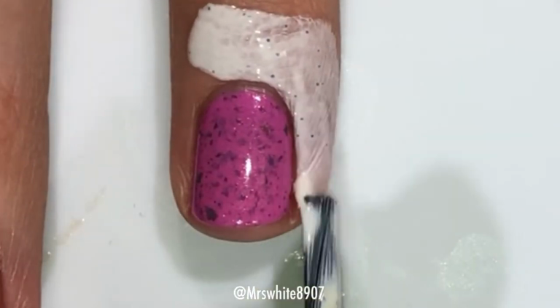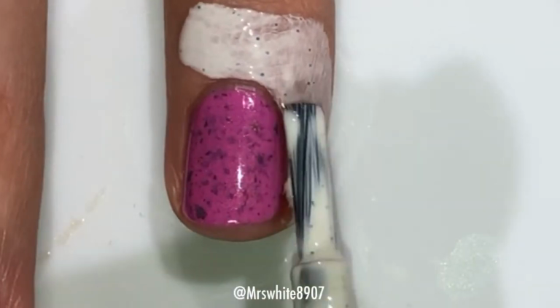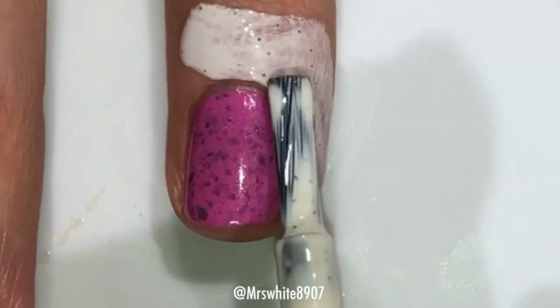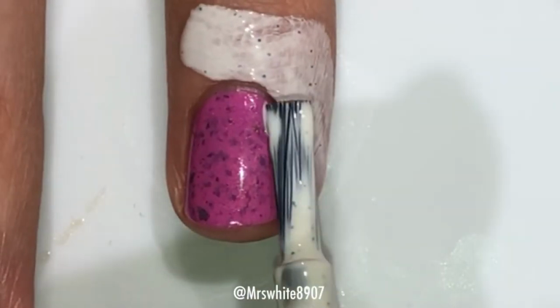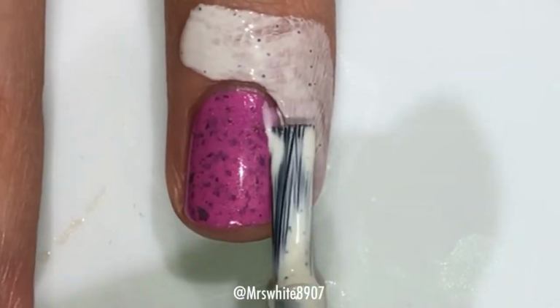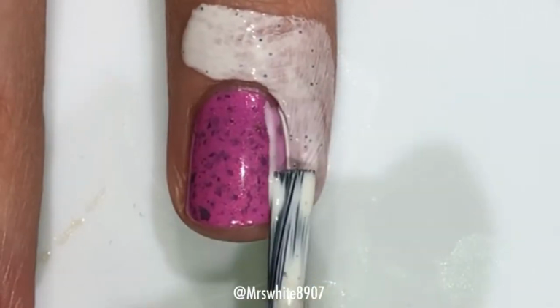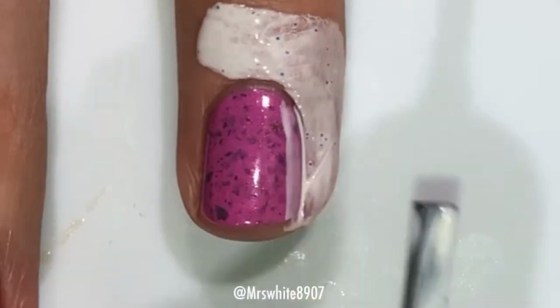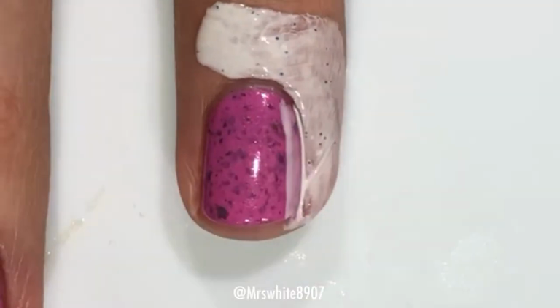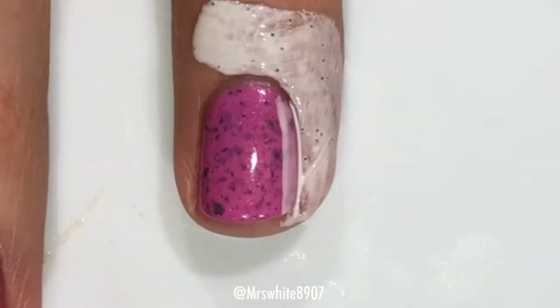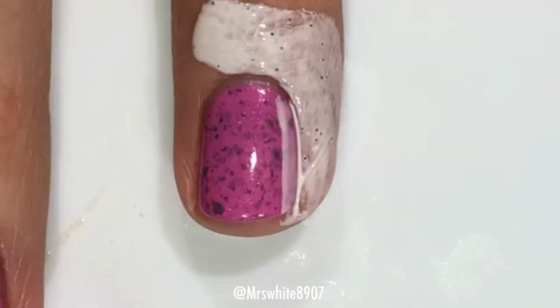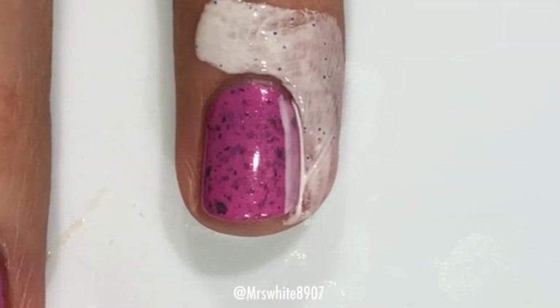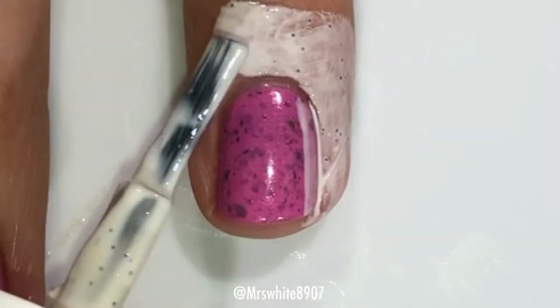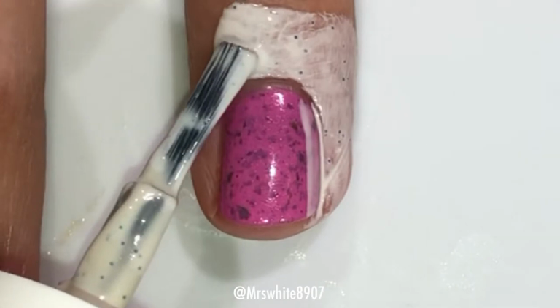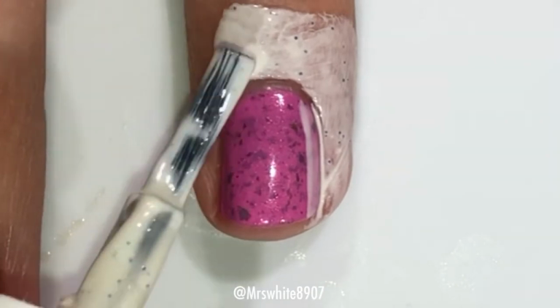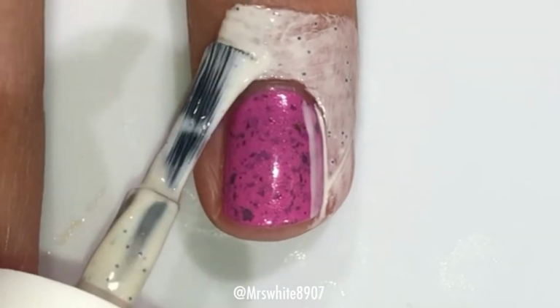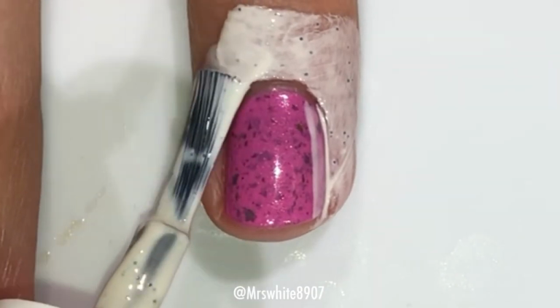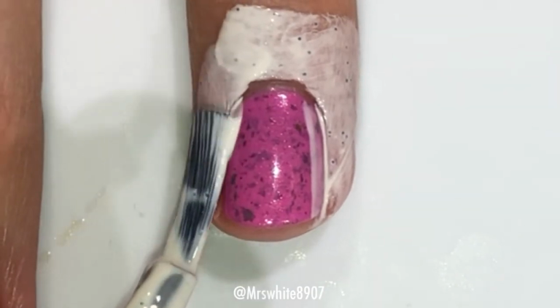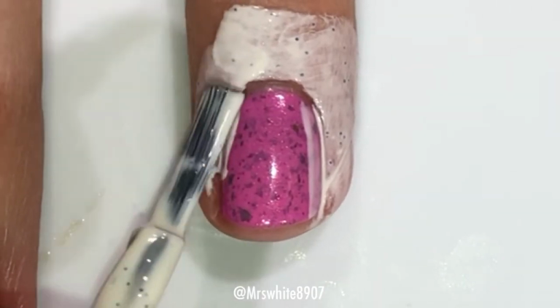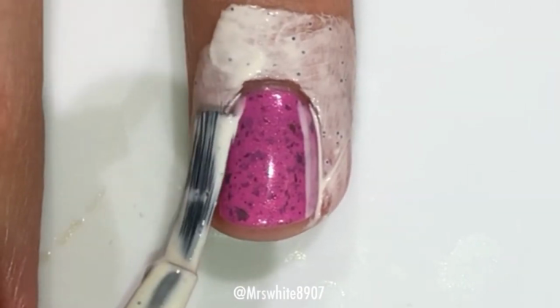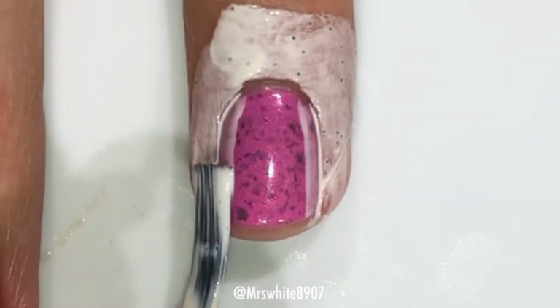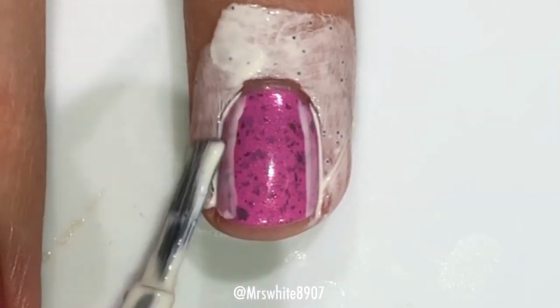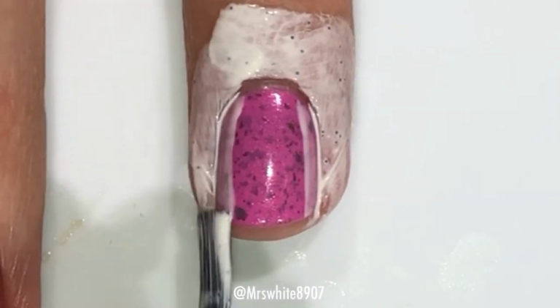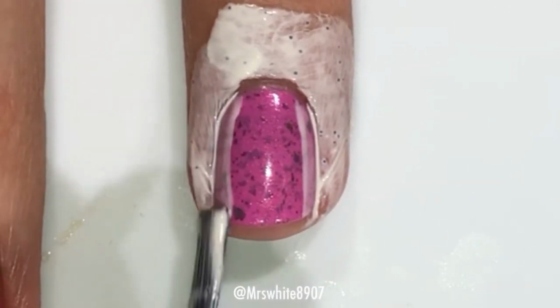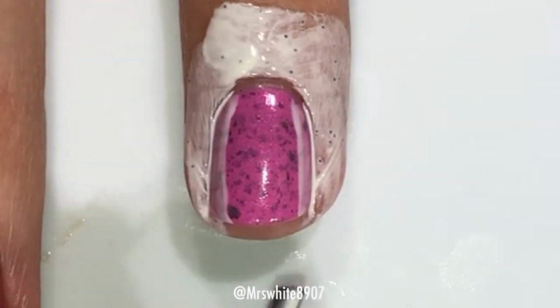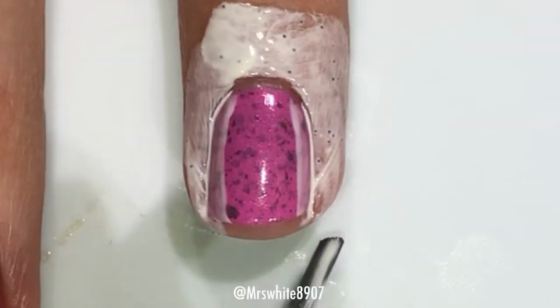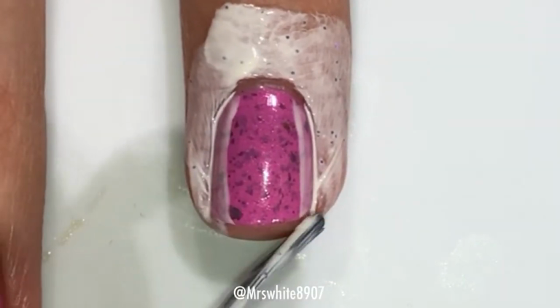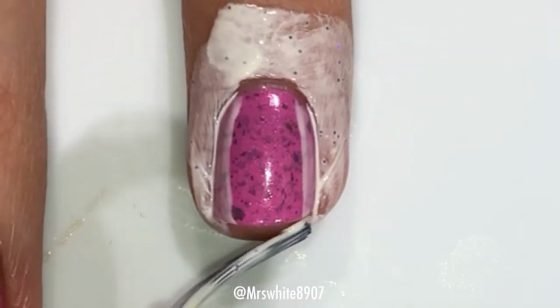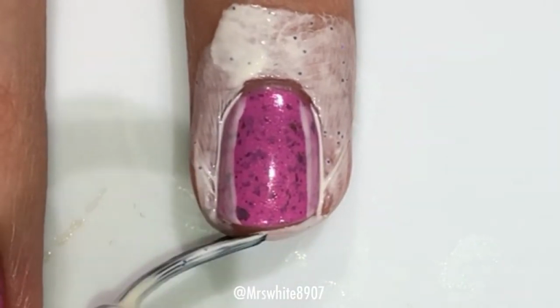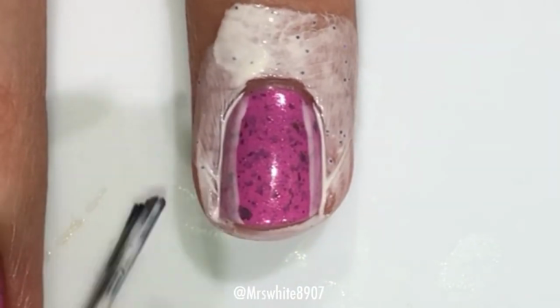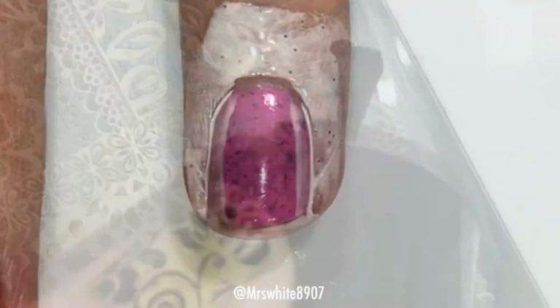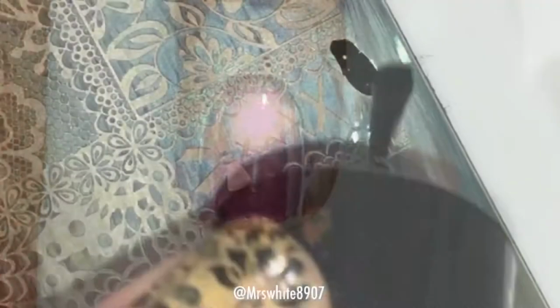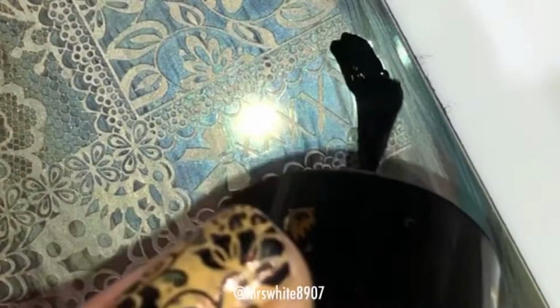So I just start out by applying the Cuticula around my nail, and I'm also going to apply it on the sides of my nail.